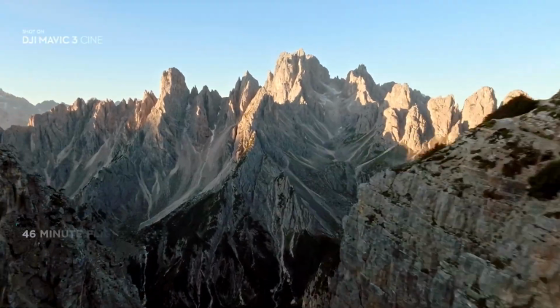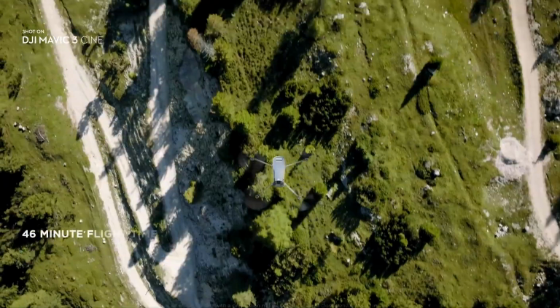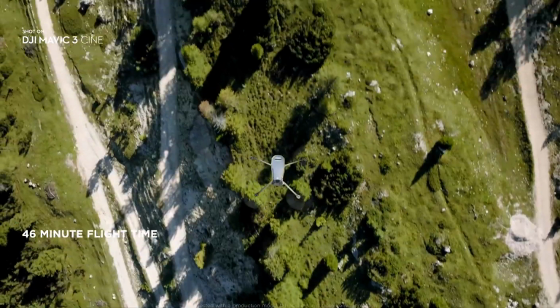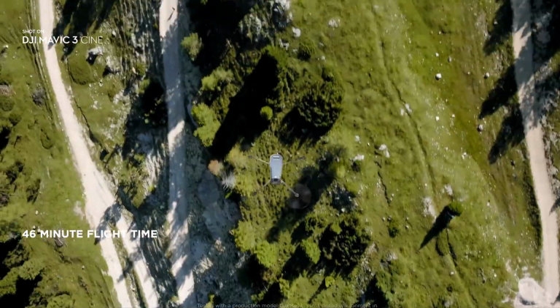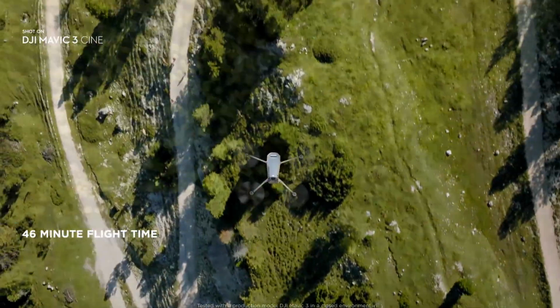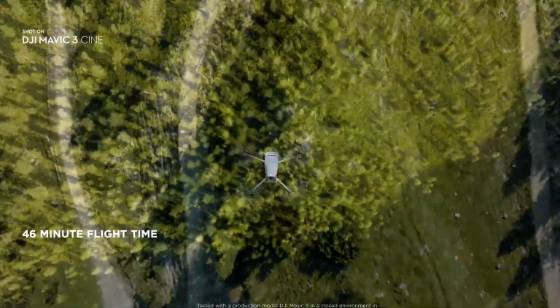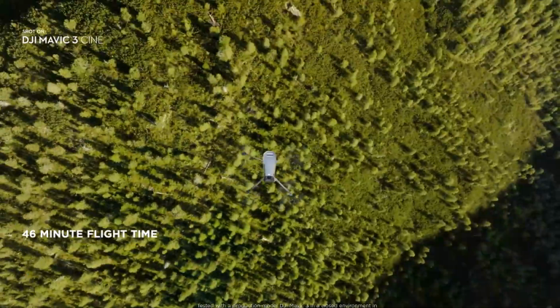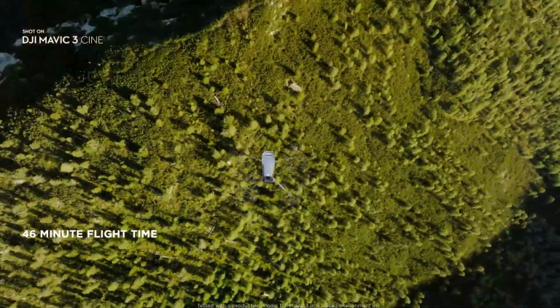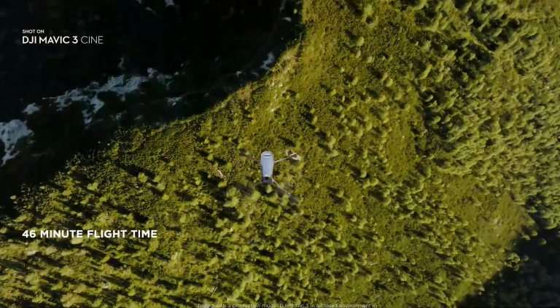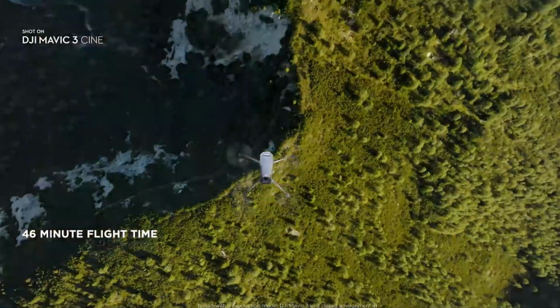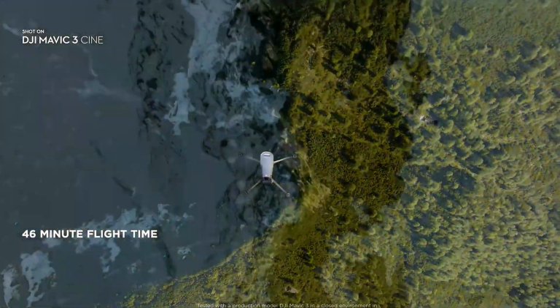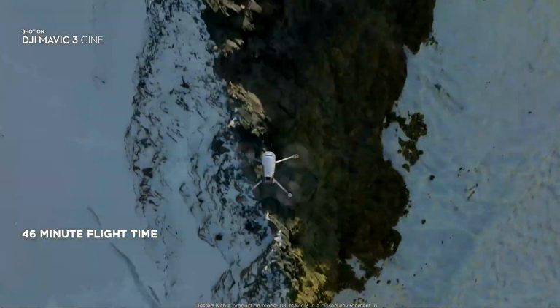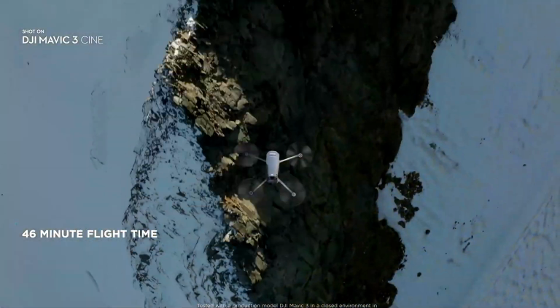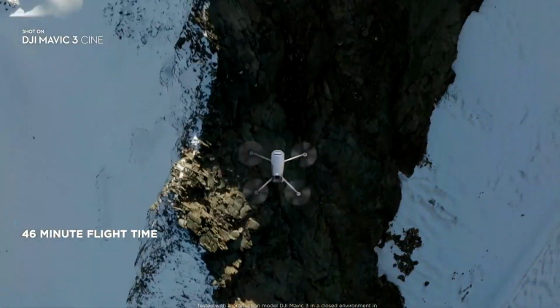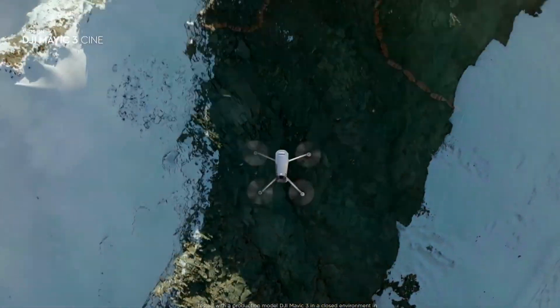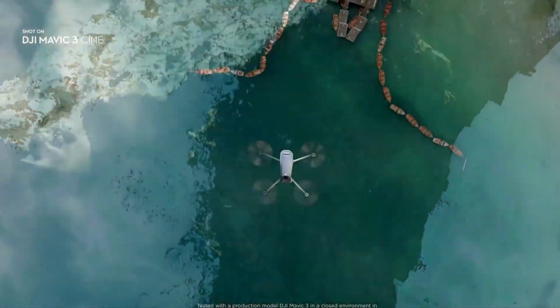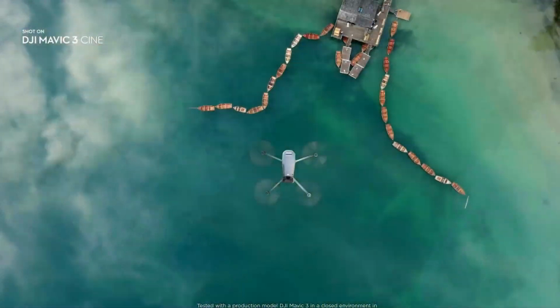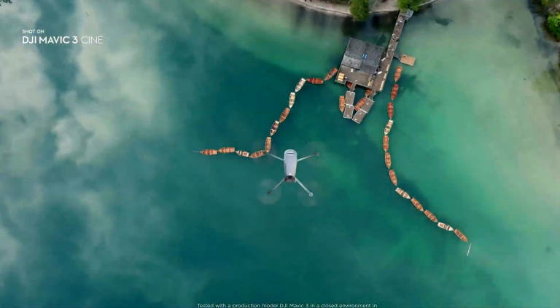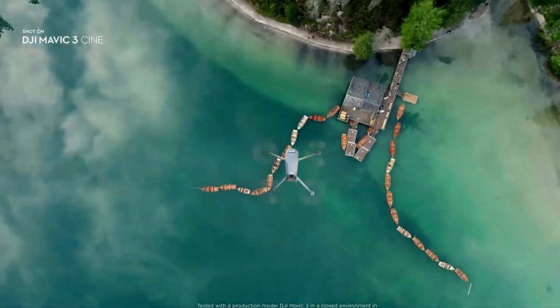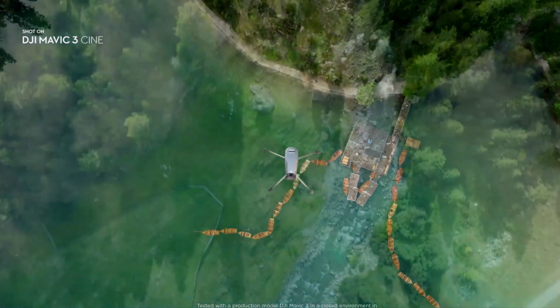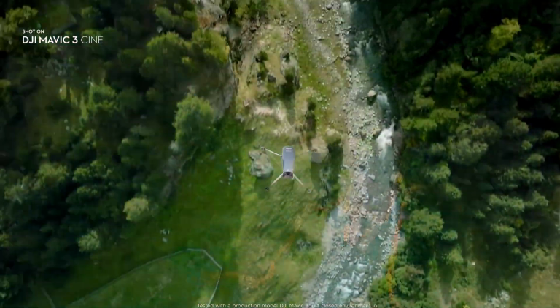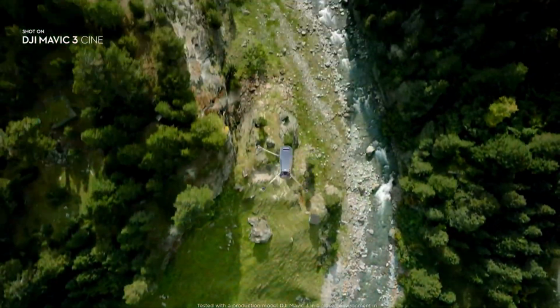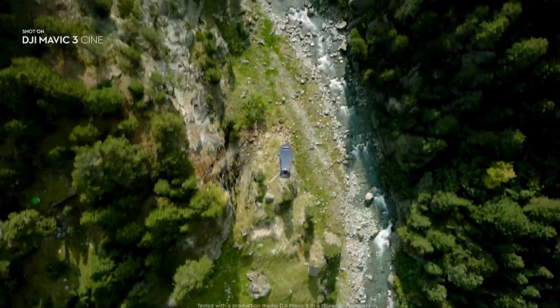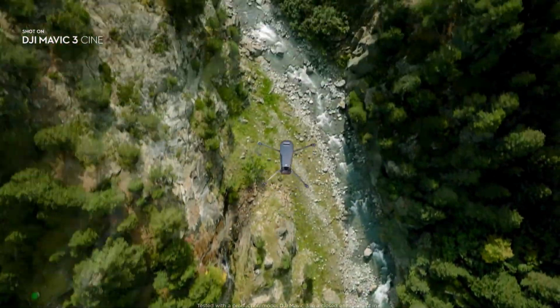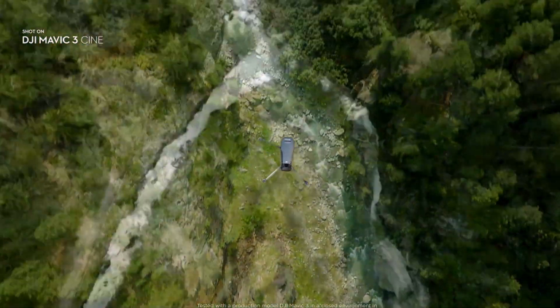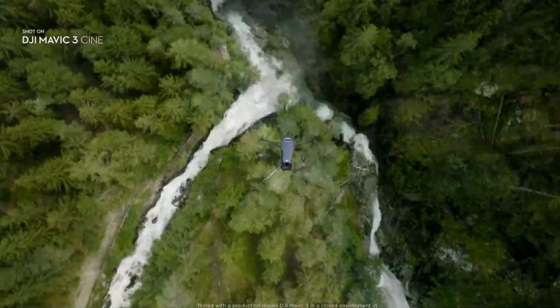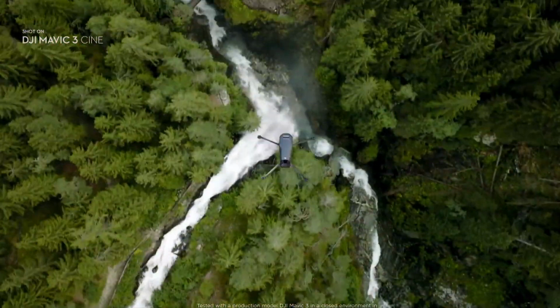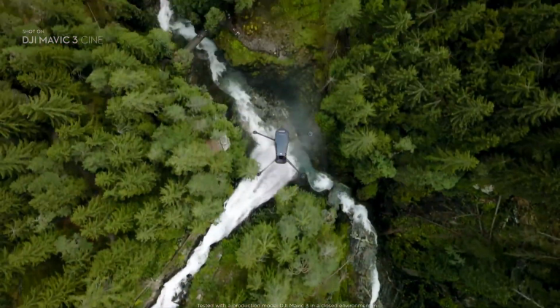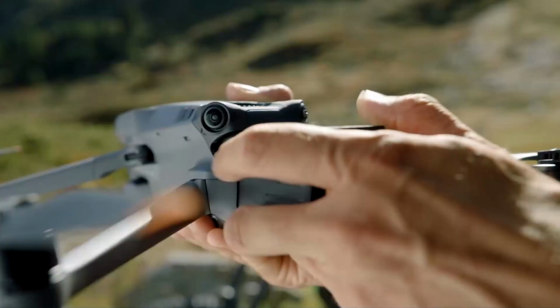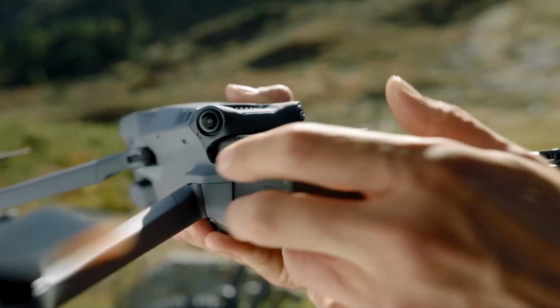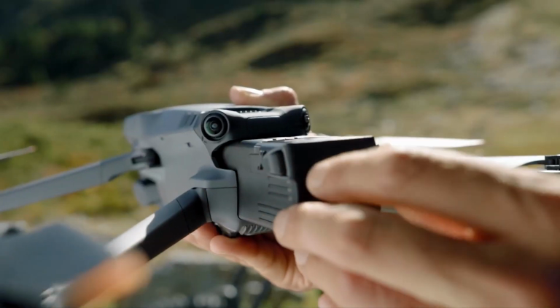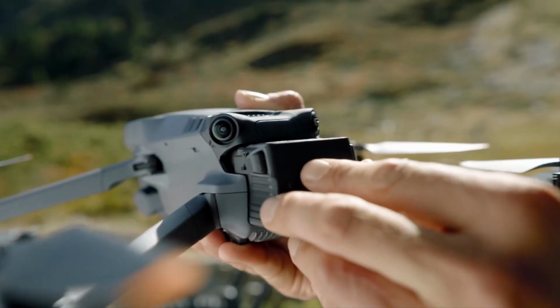Mavic 3 stays in the air for up to 46 minutes, so you don't have to worry about missing the perfect shot anymore because of low battery.